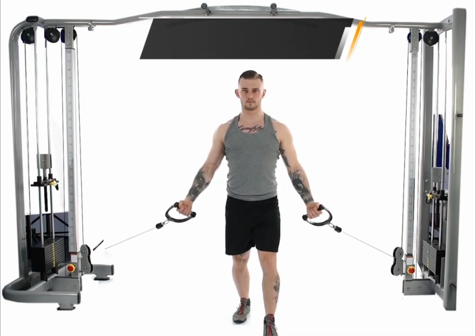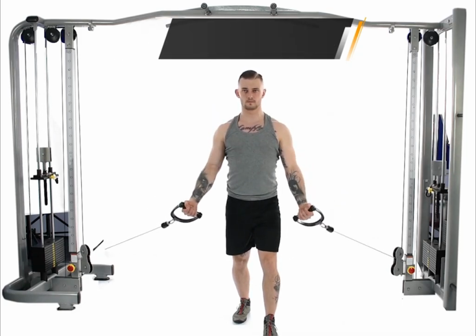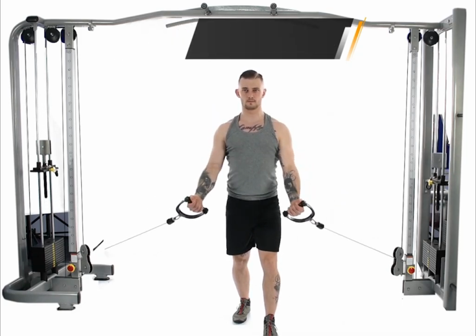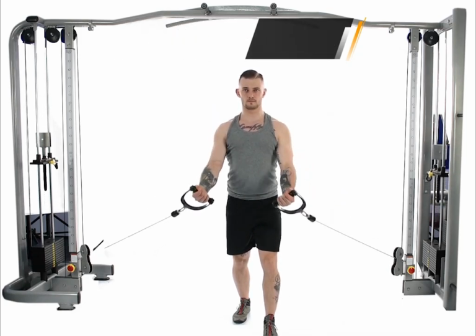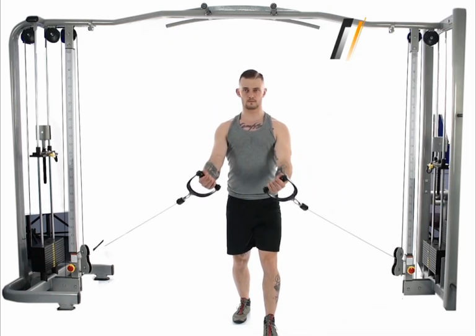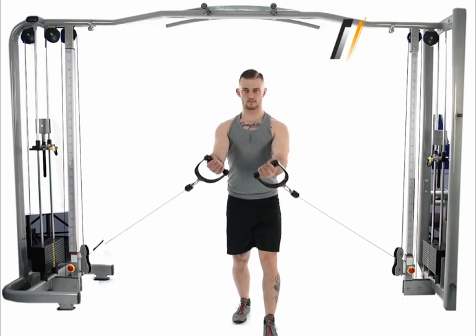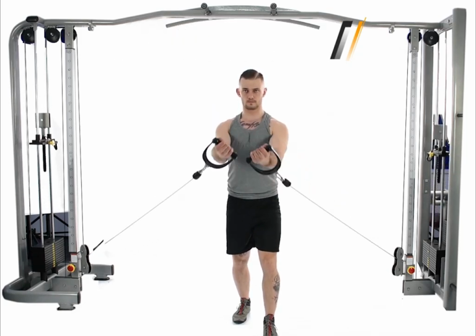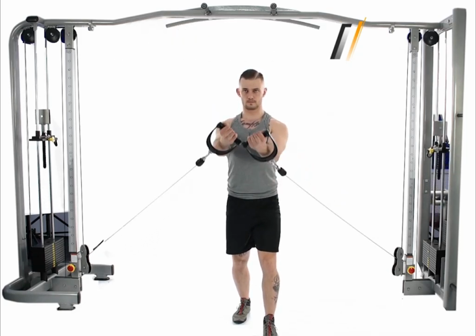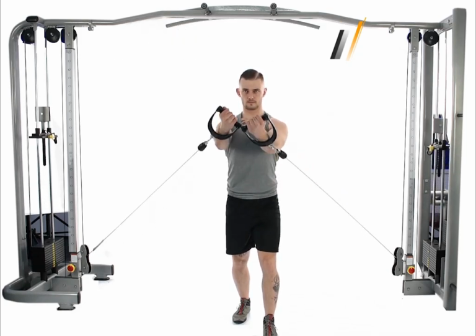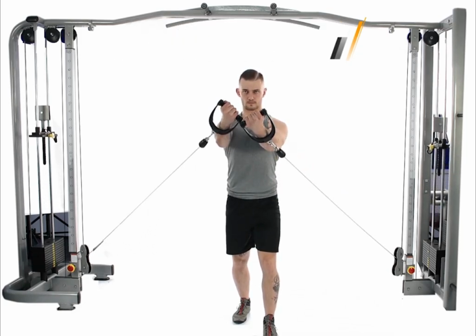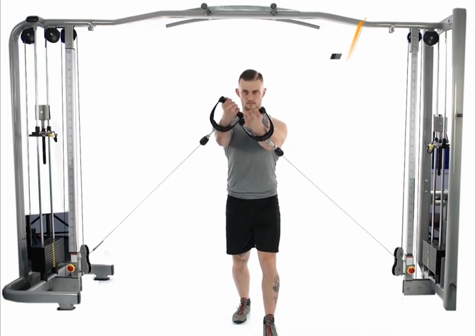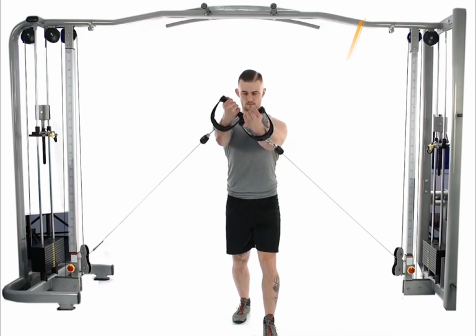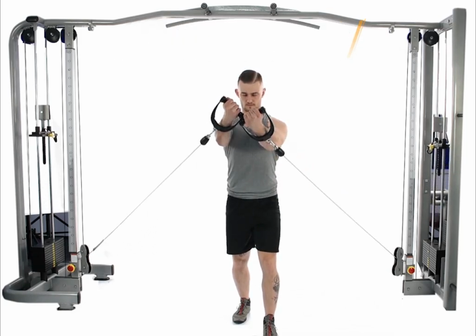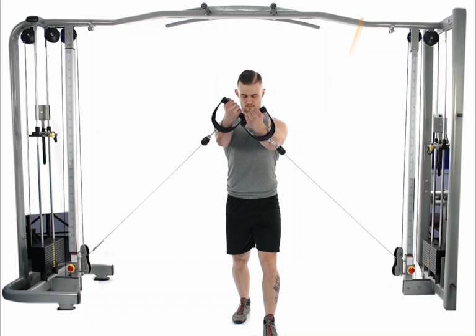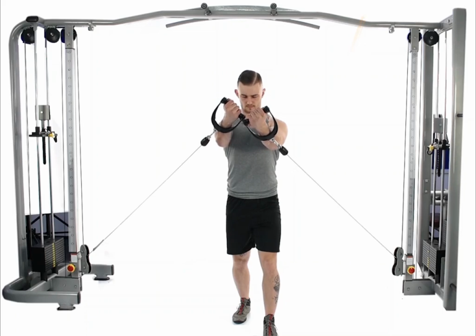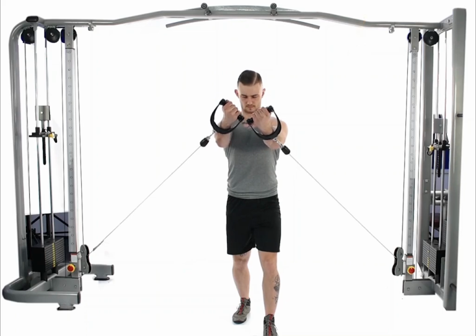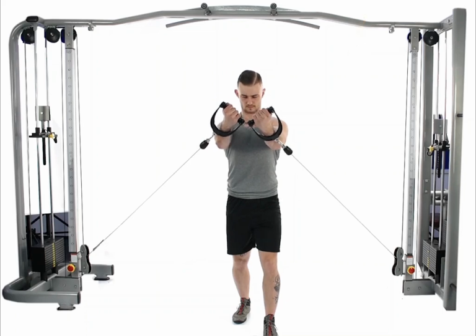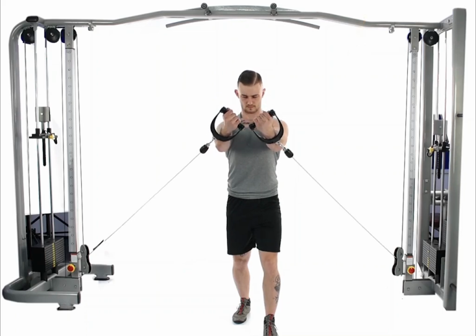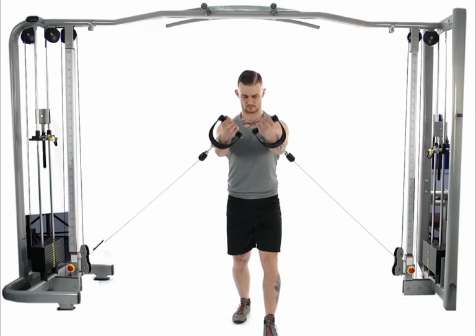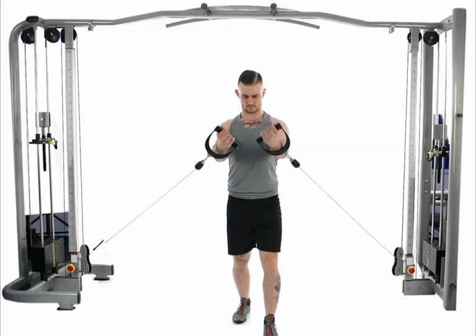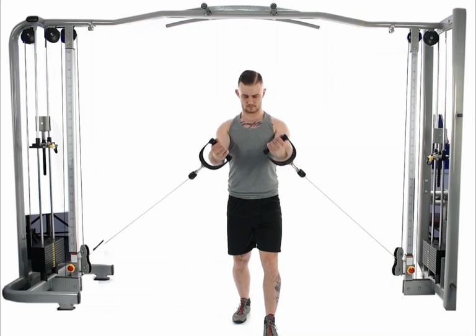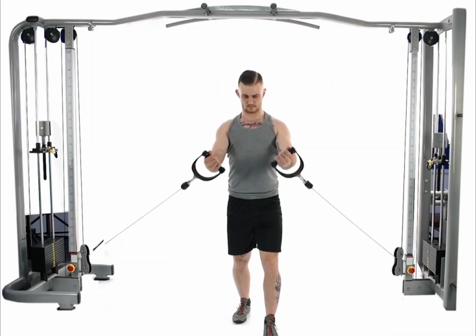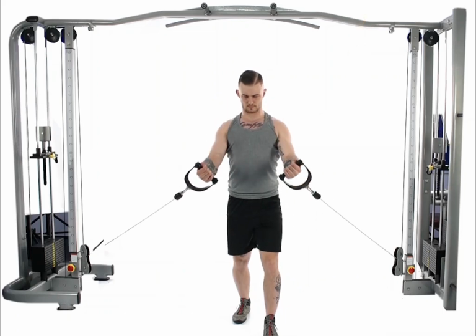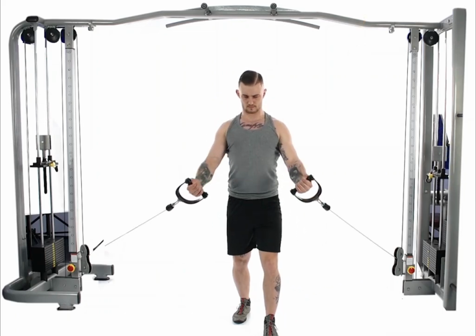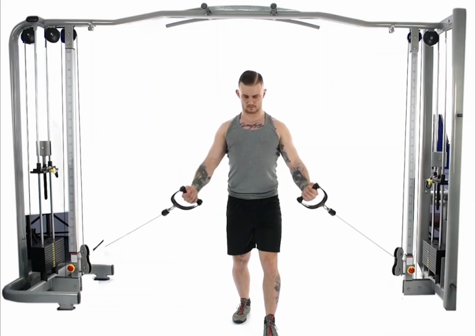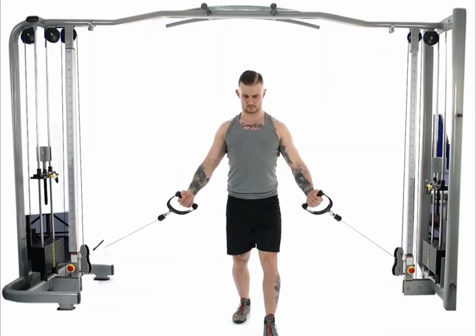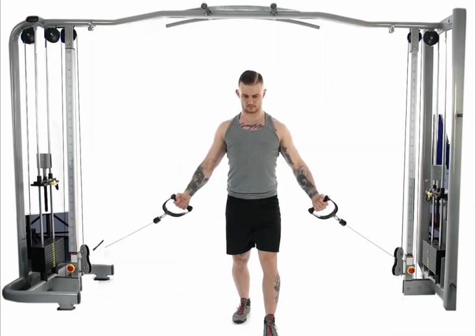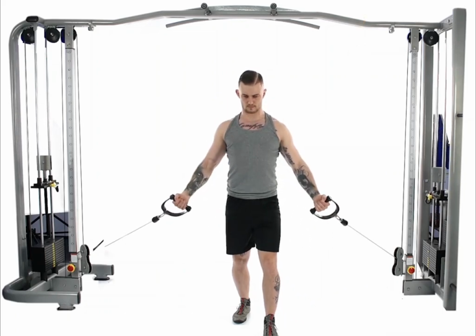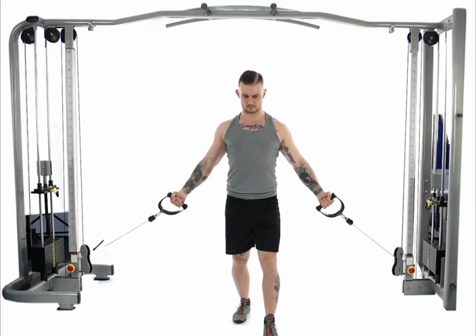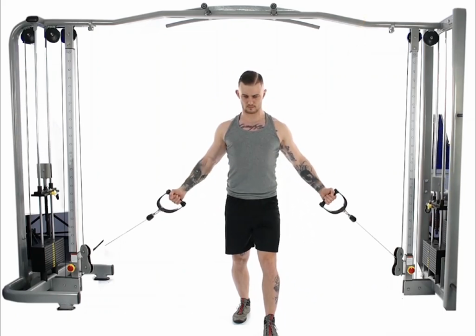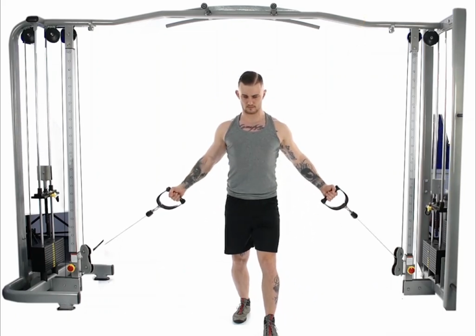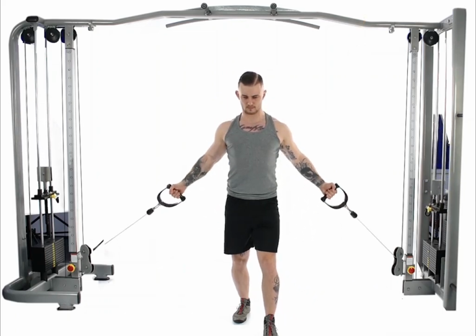Do not overload the weight. This exercise is better to be done with higher reps and lesser weight.